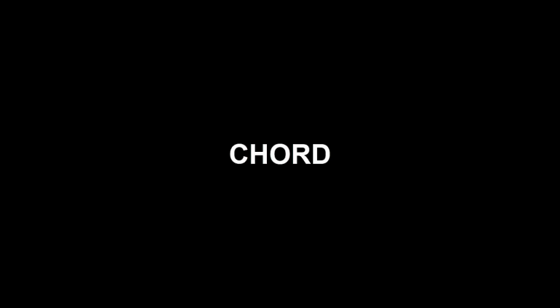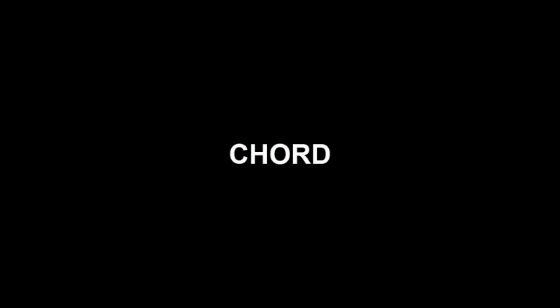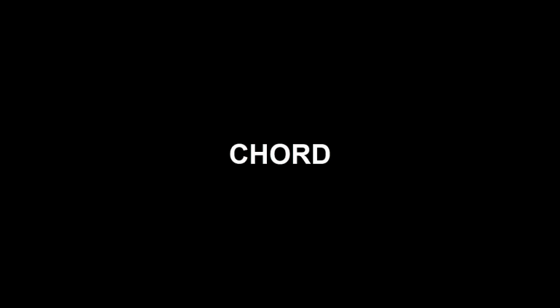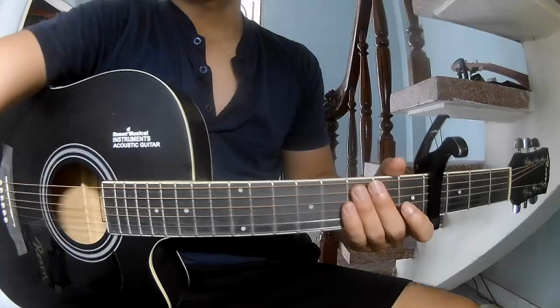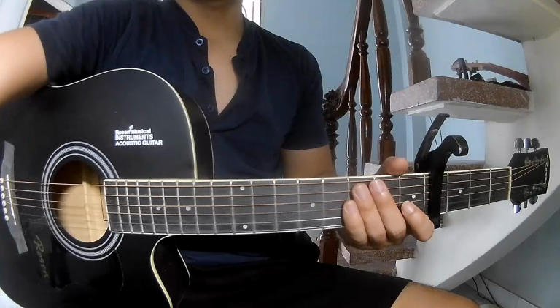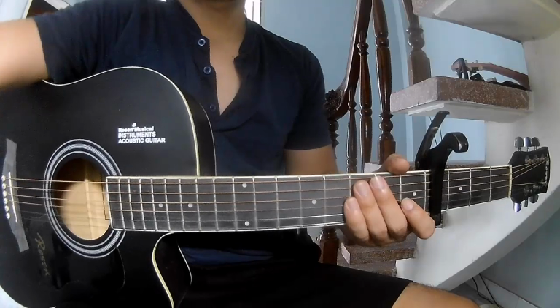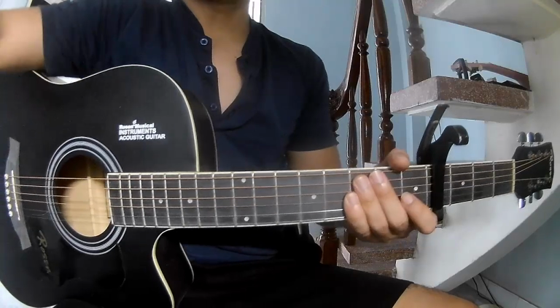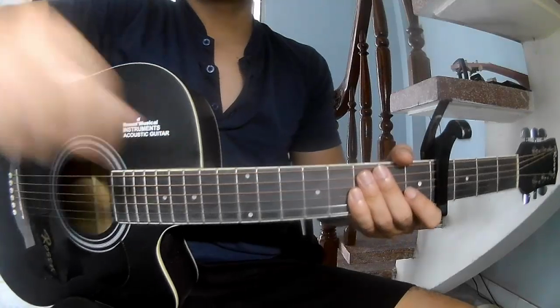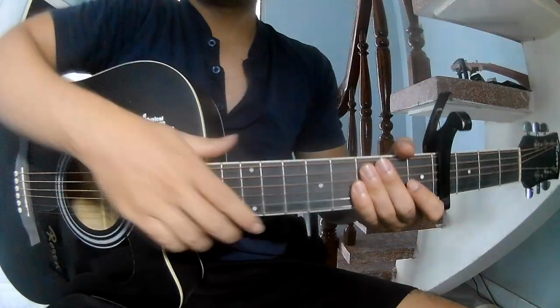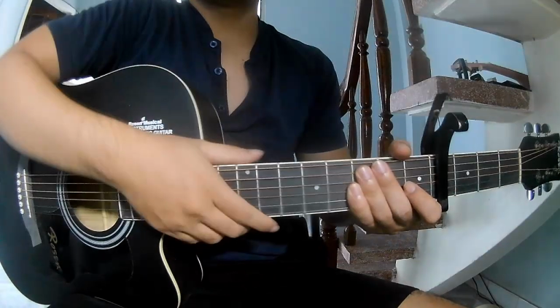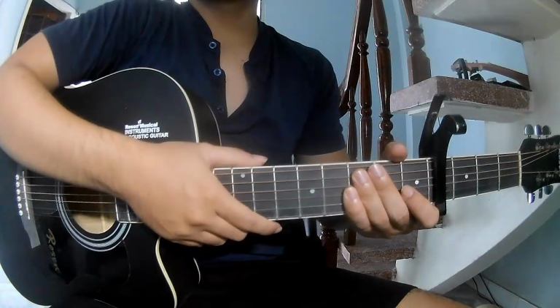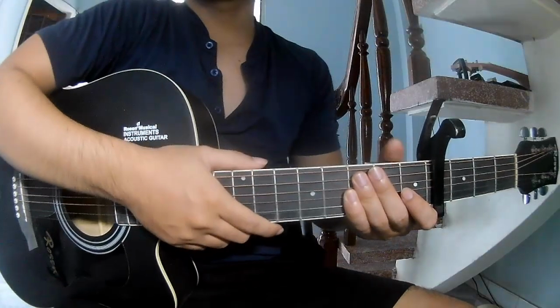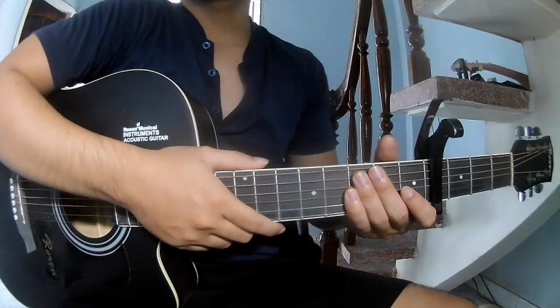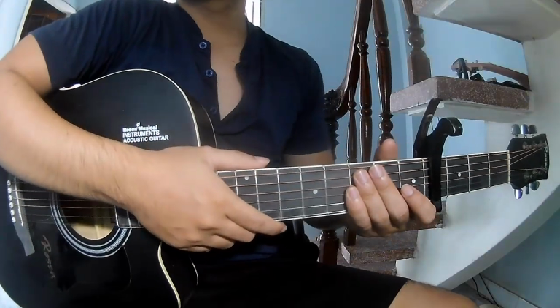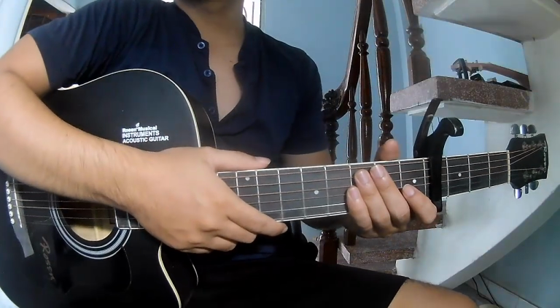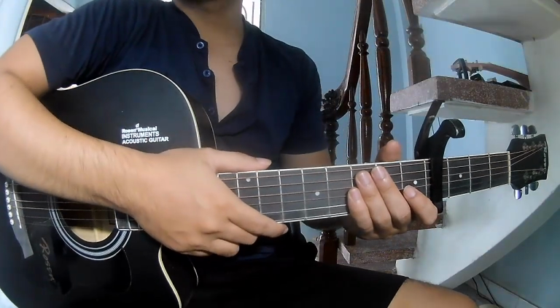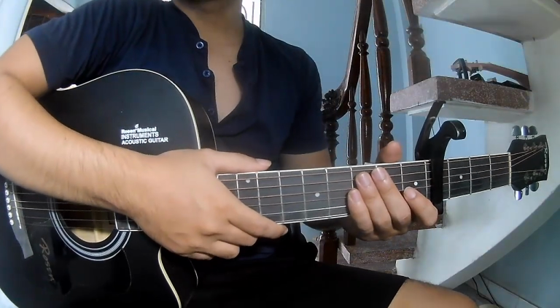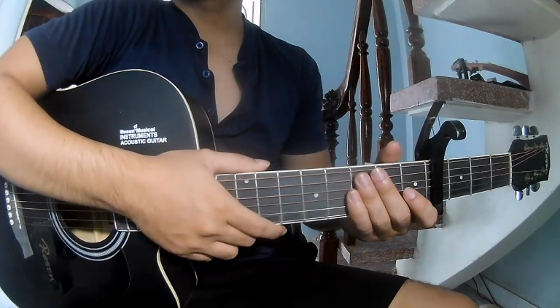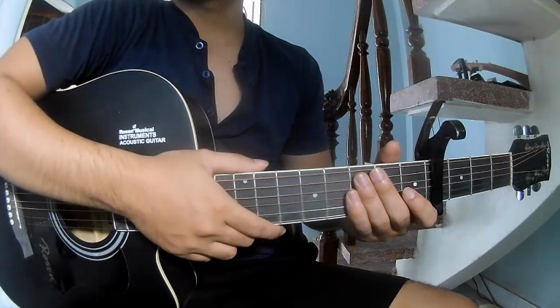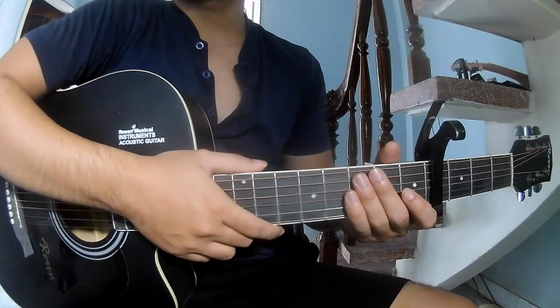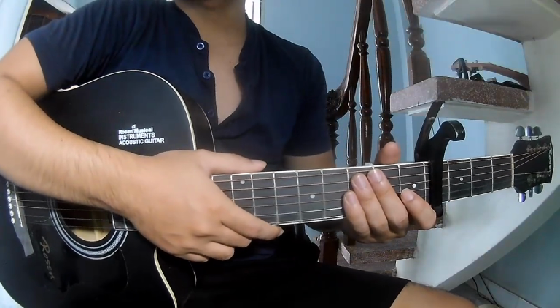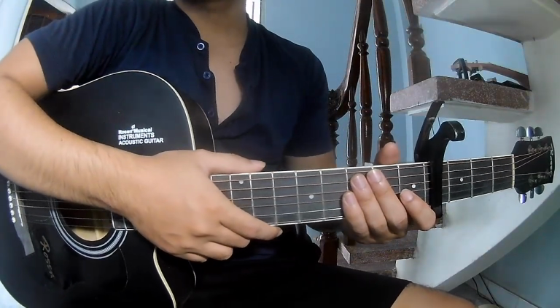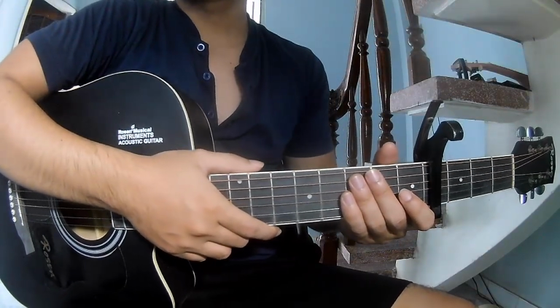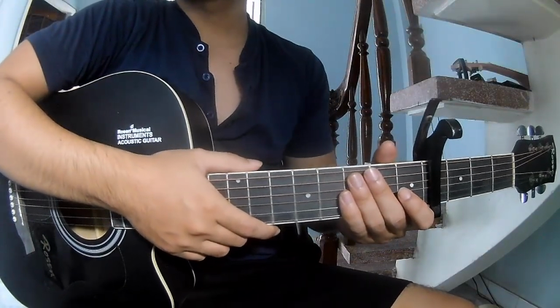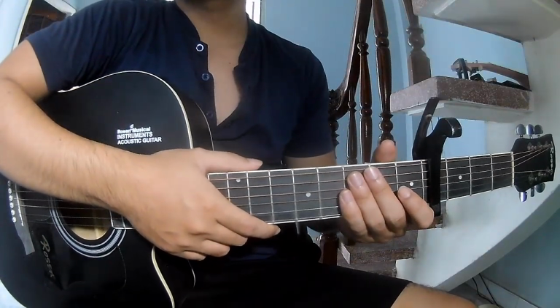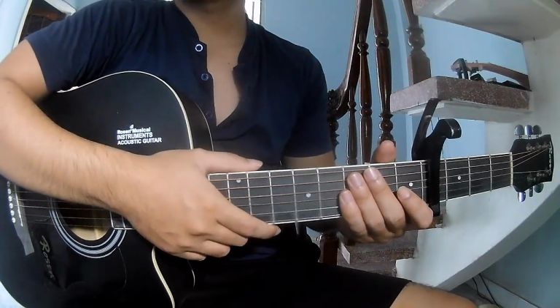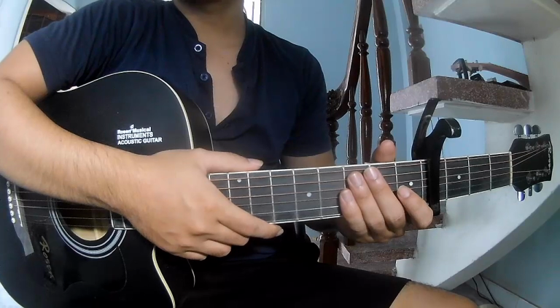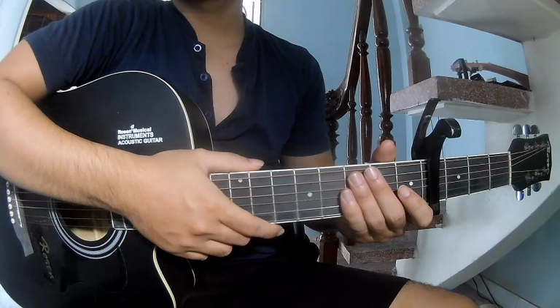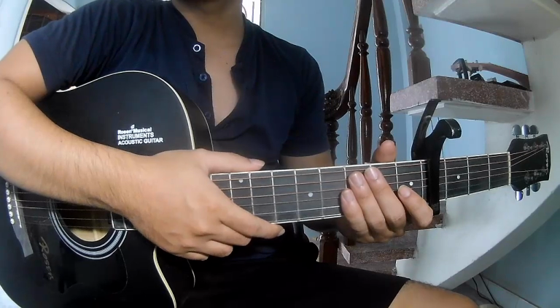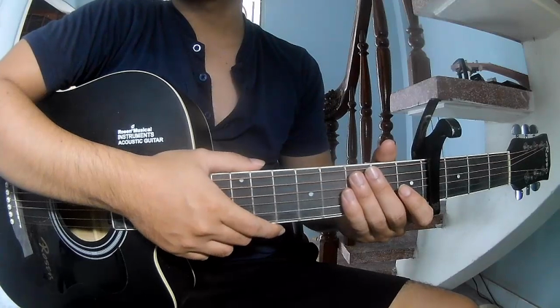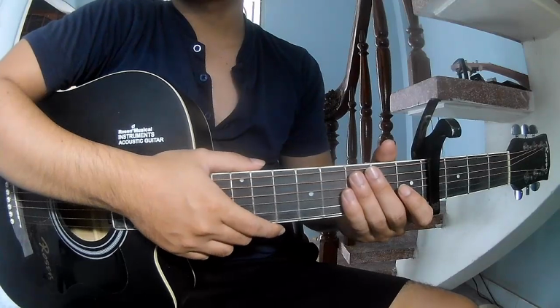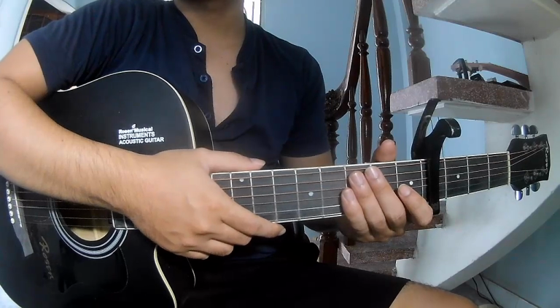Hi everyone, today we'll share how to play guitar. I'm Rob Hughes by Rosa Cash.